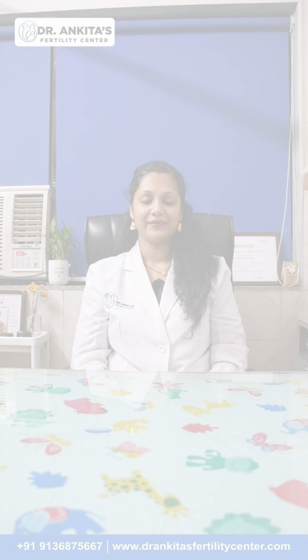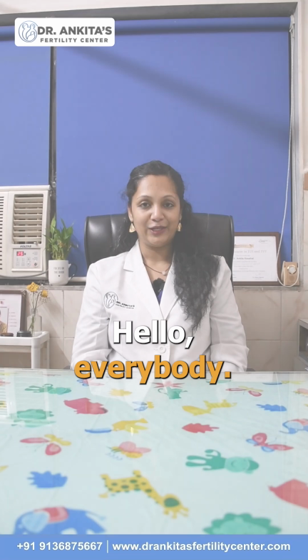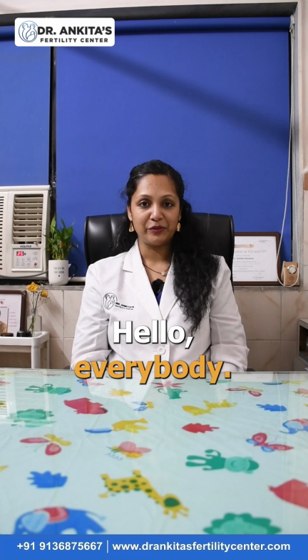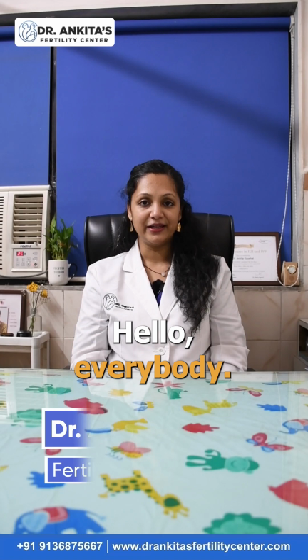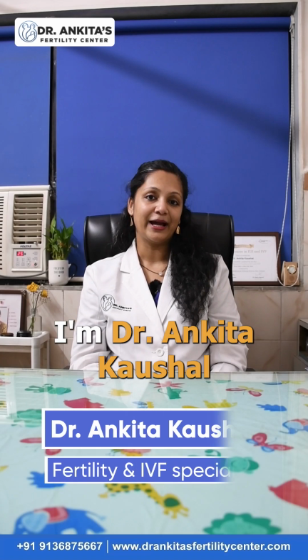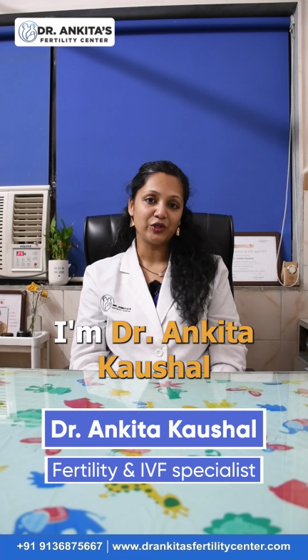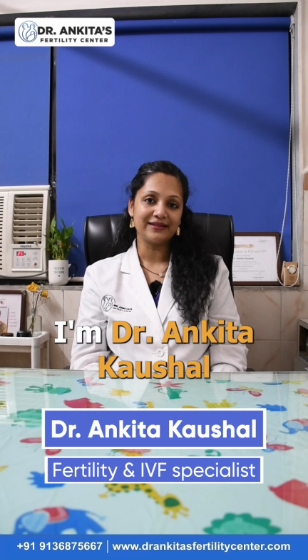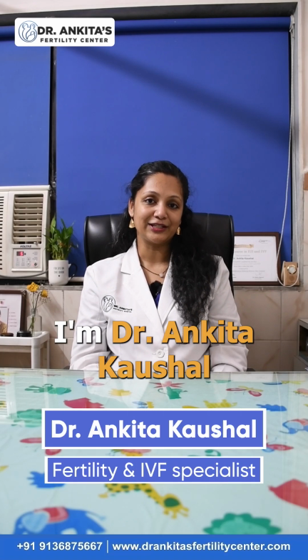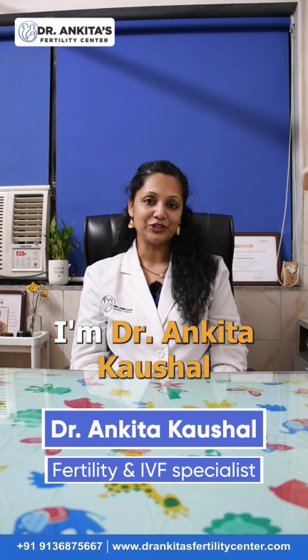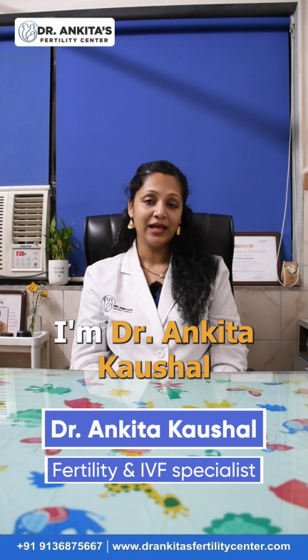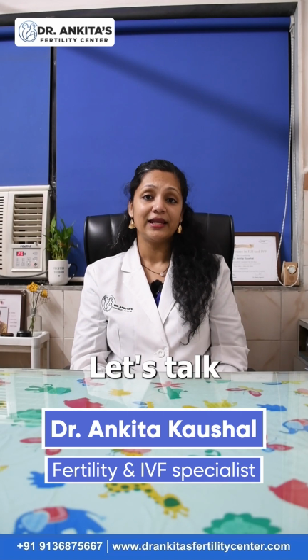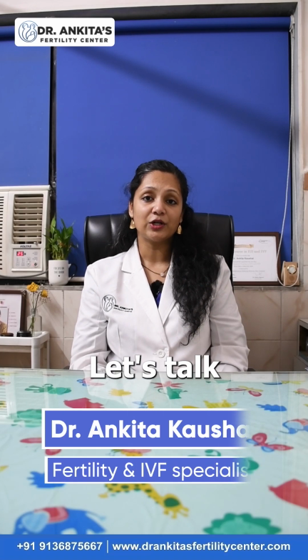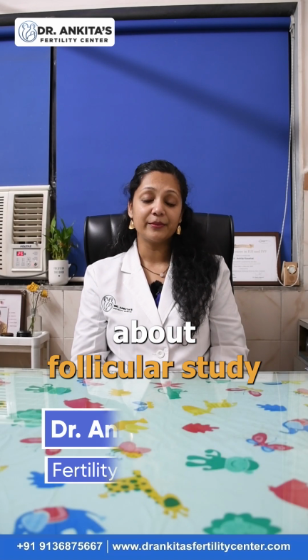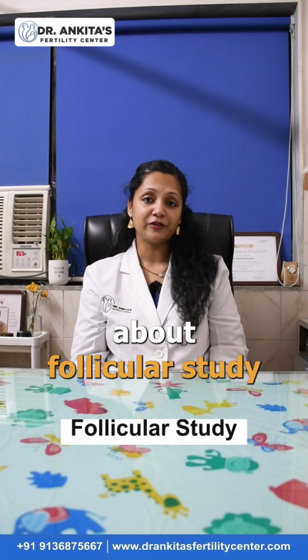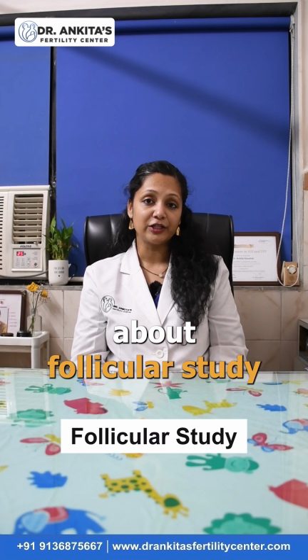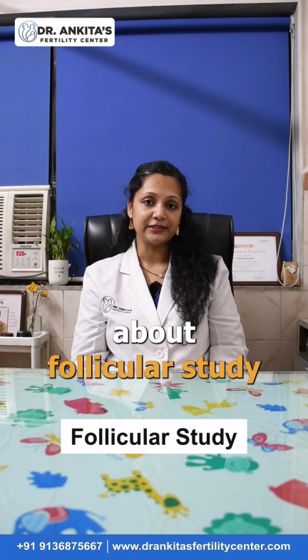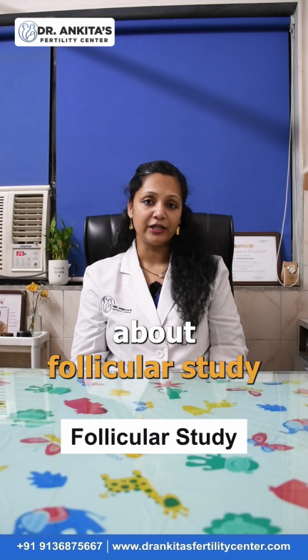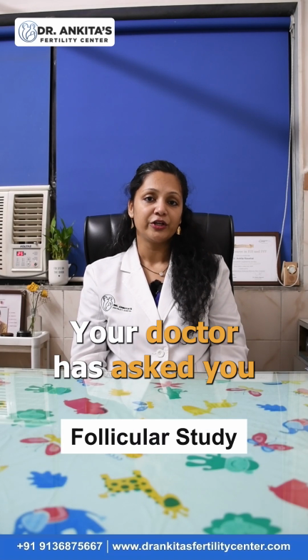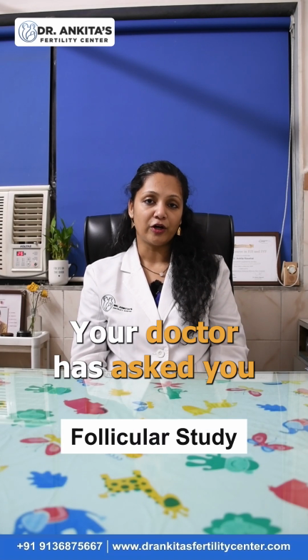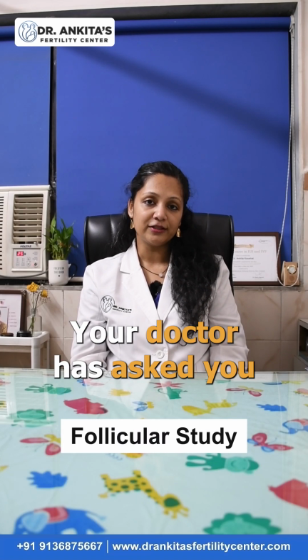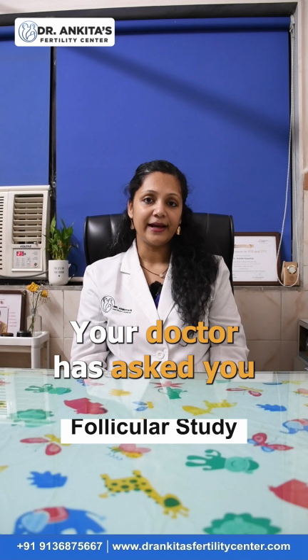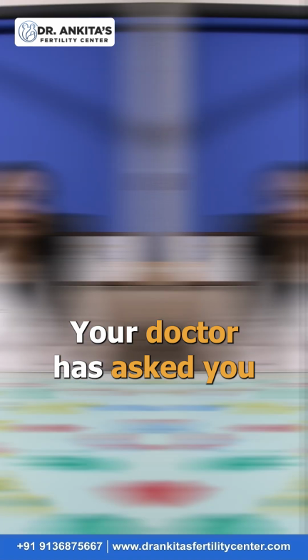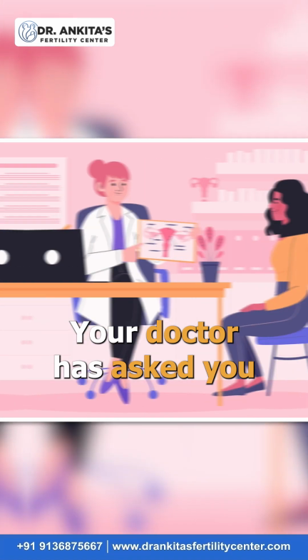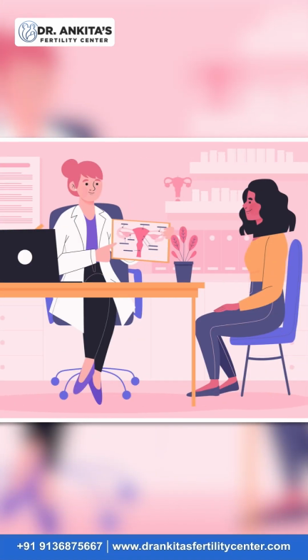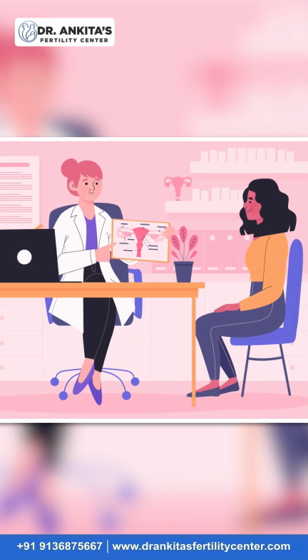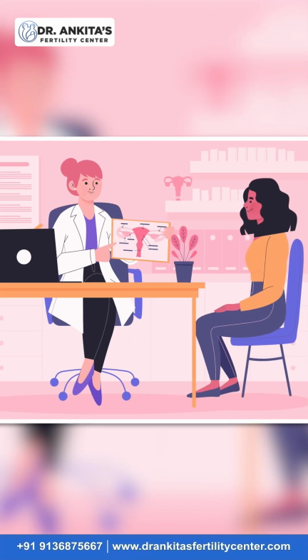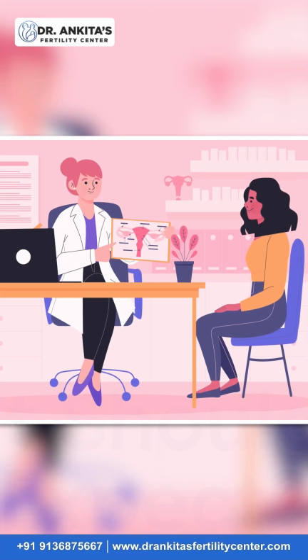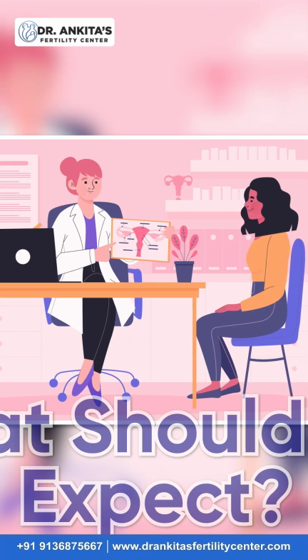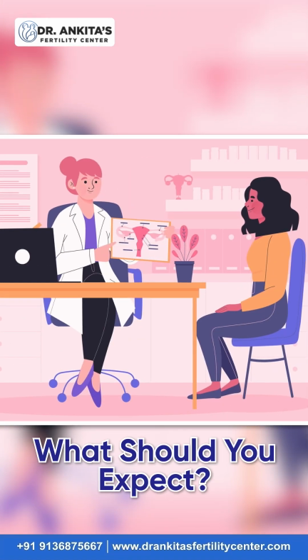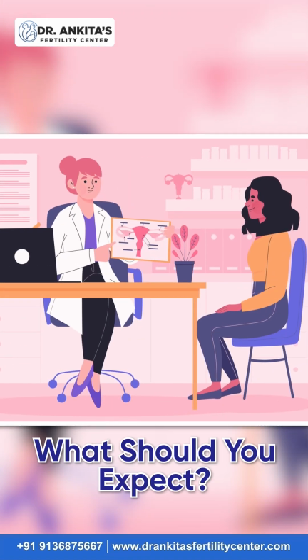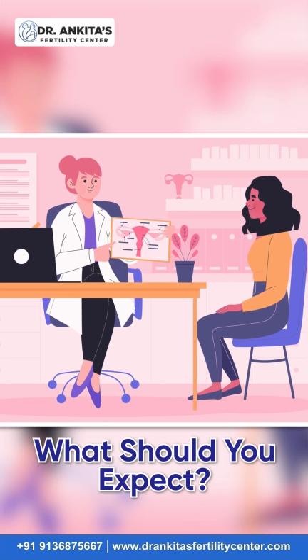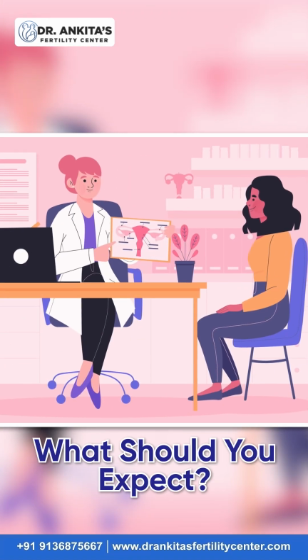Hello everybody, I'm Dr. Ankita Kaushal. Let's talk about follicular study. Your doctor has asked you to get a follicular study done. What should you expect?